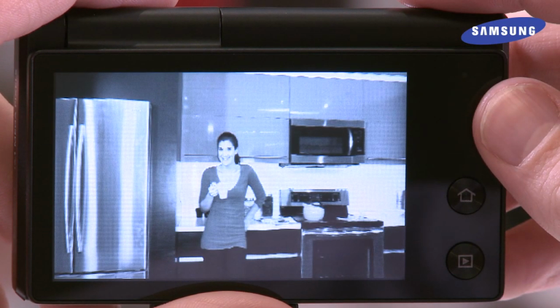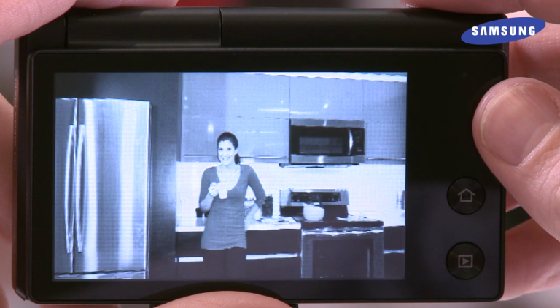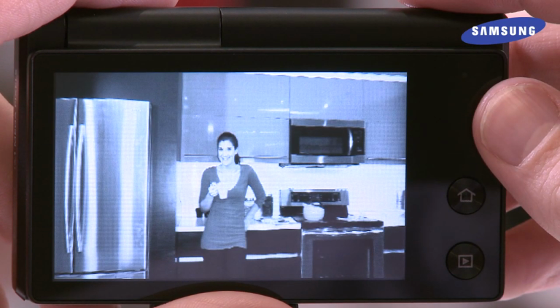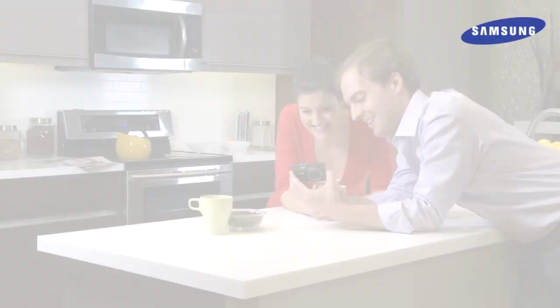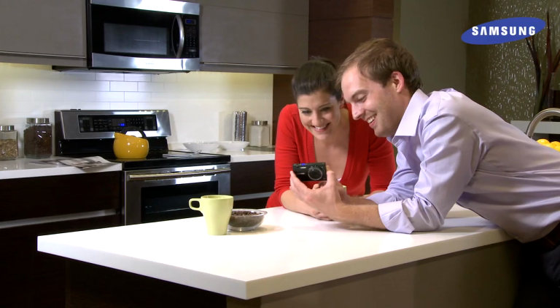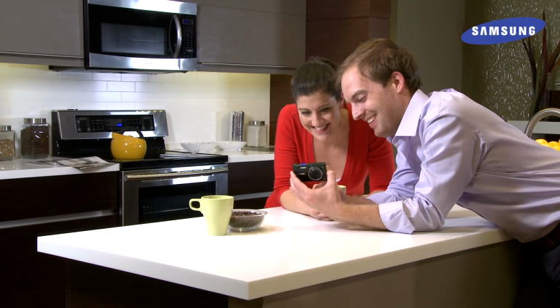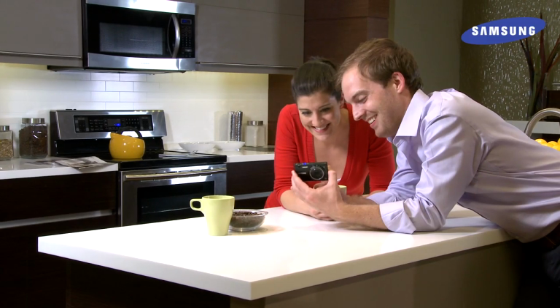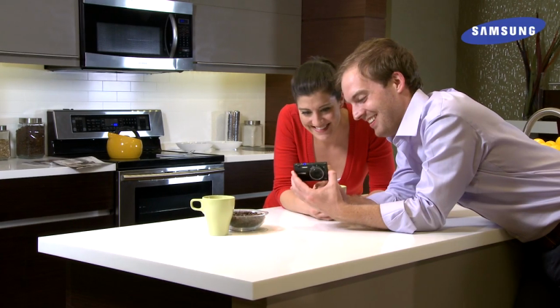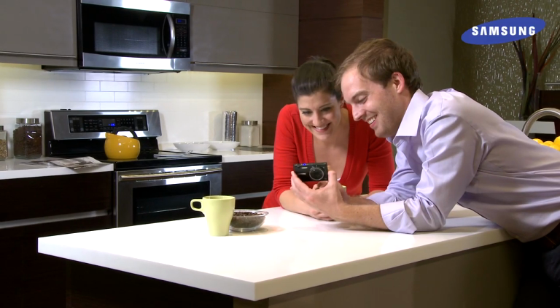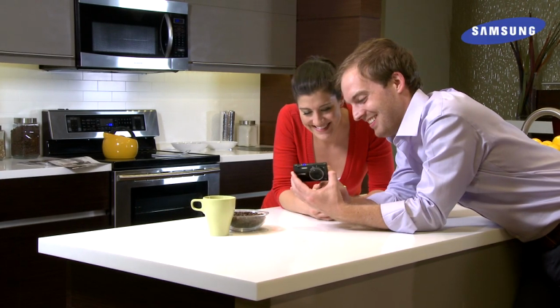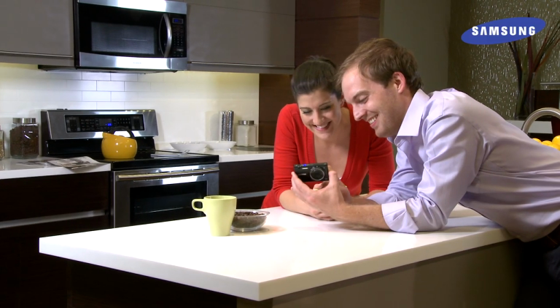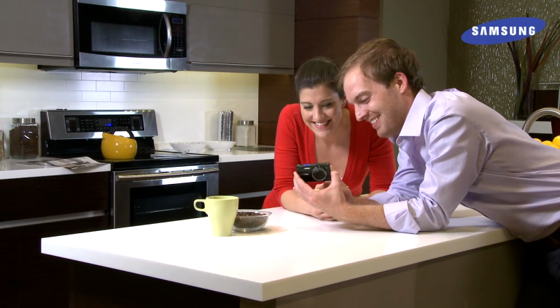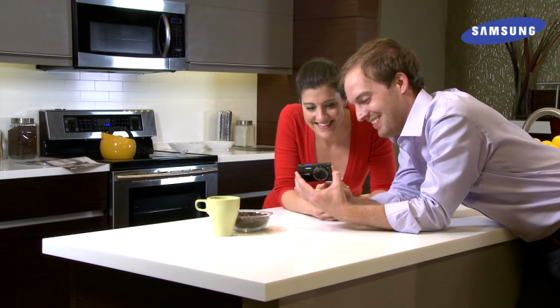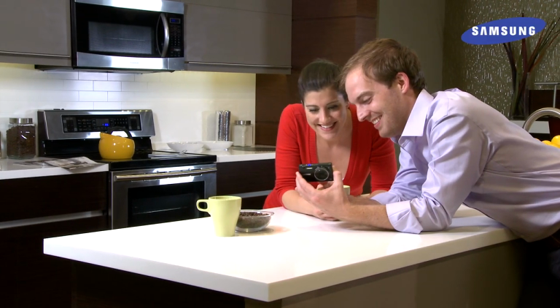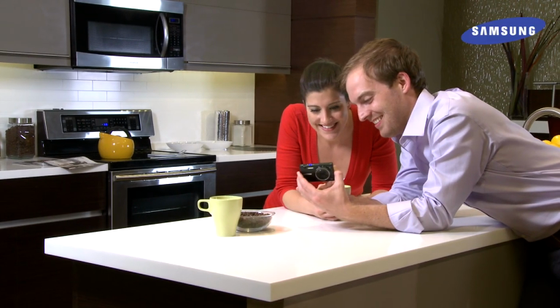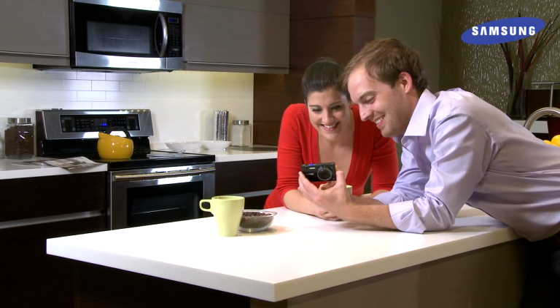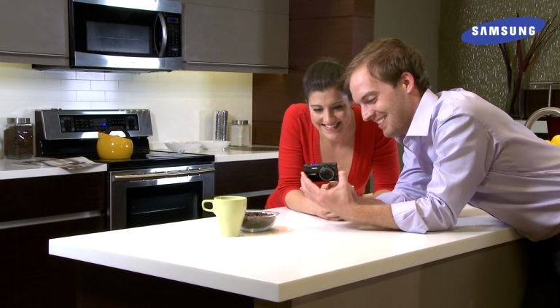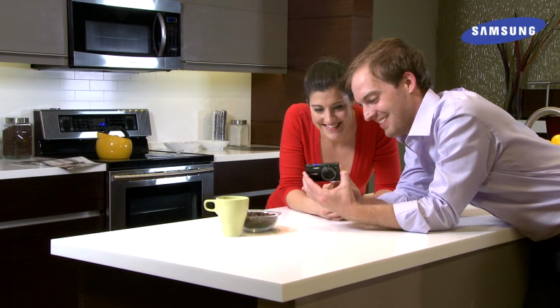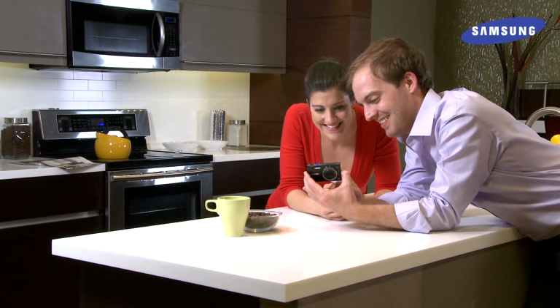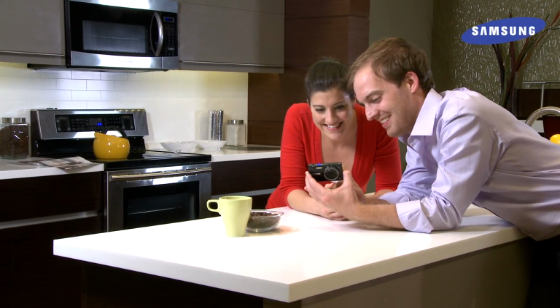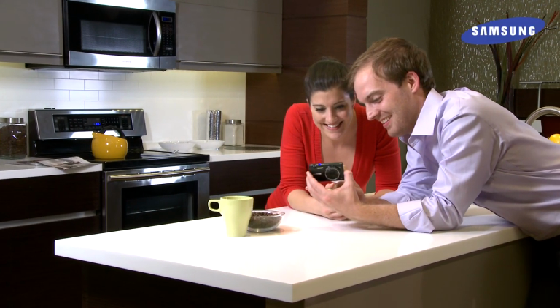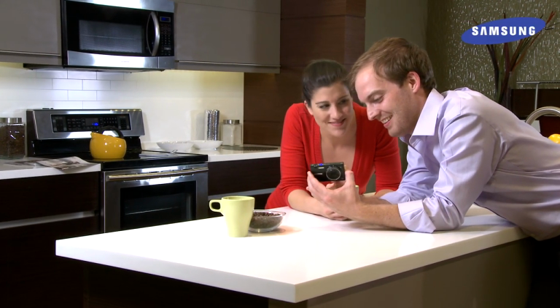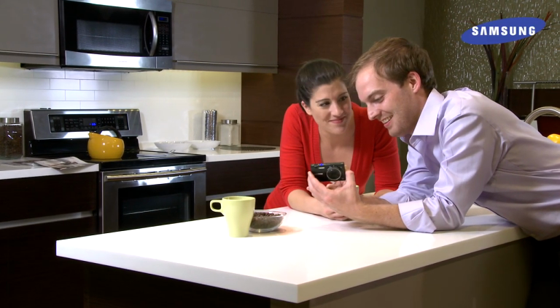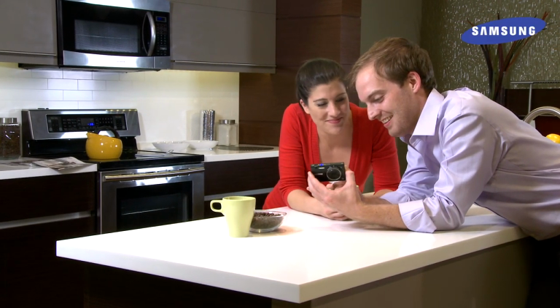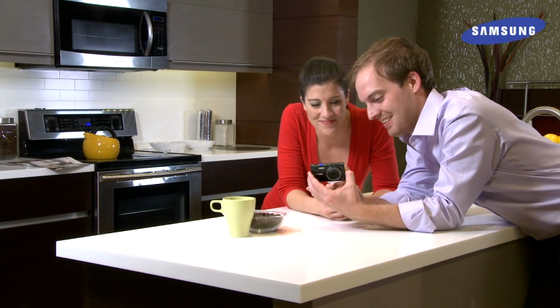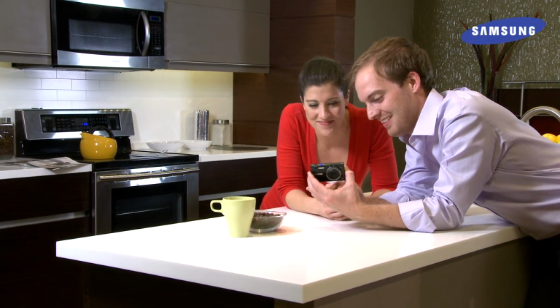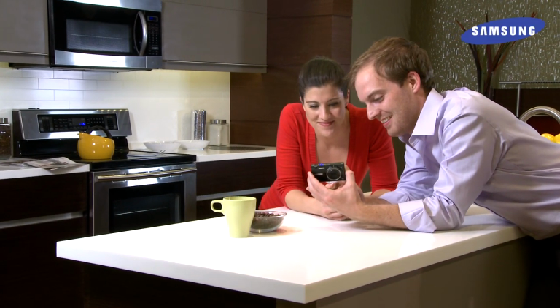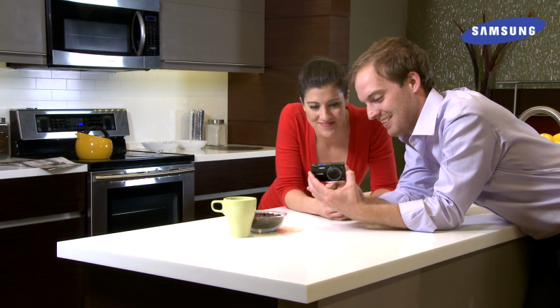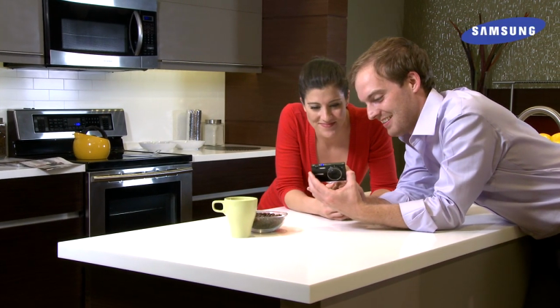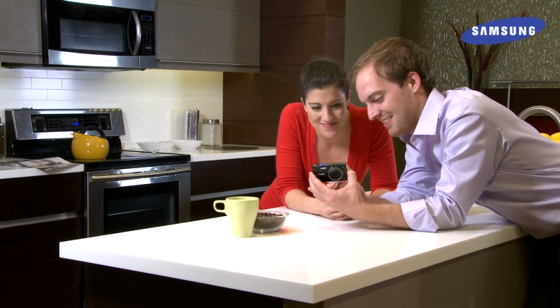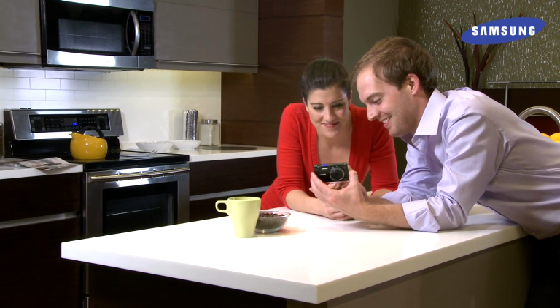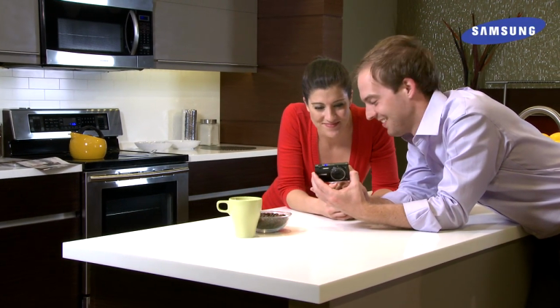The Samsung MultiView's creative features let you easily take crisp, beautiful images with every shot.